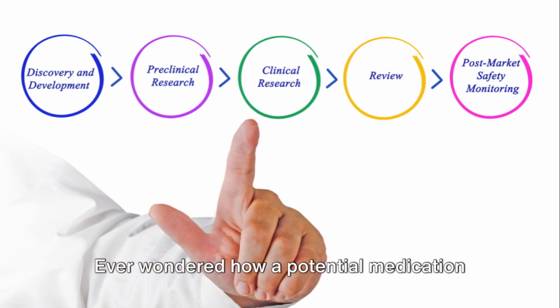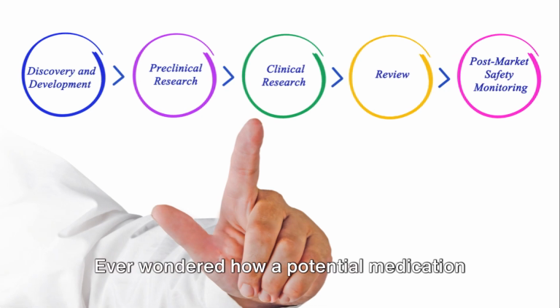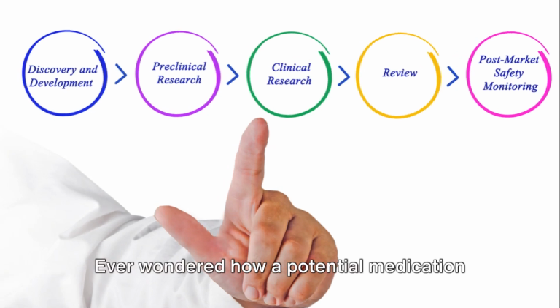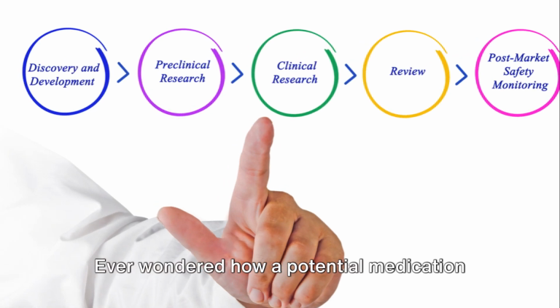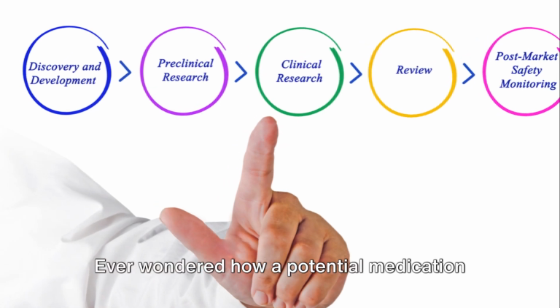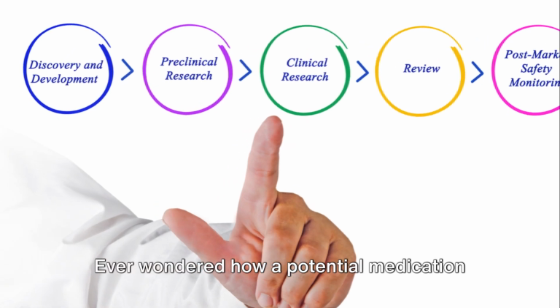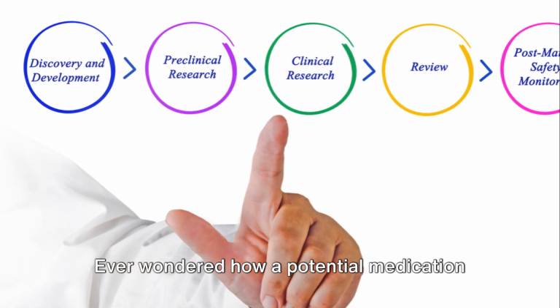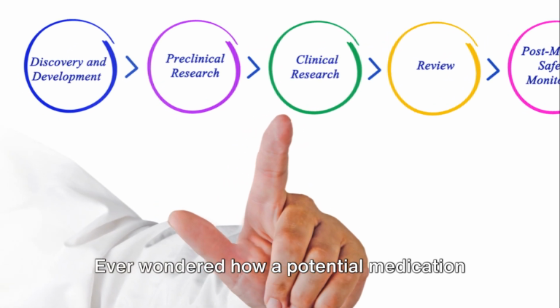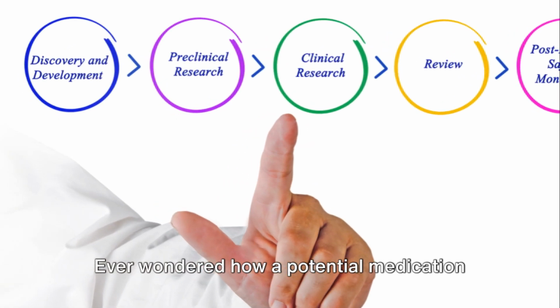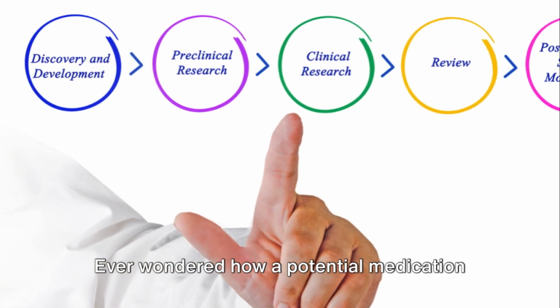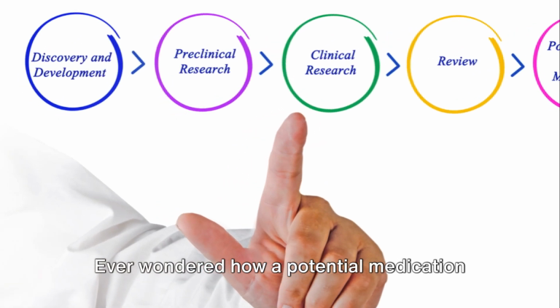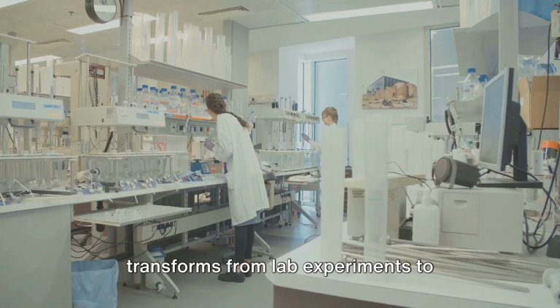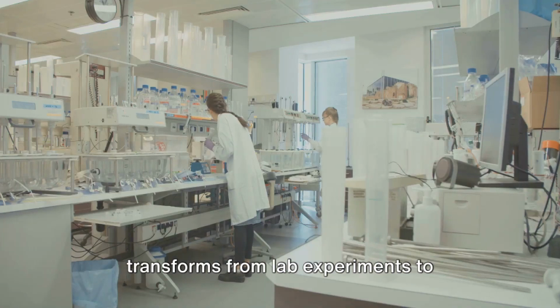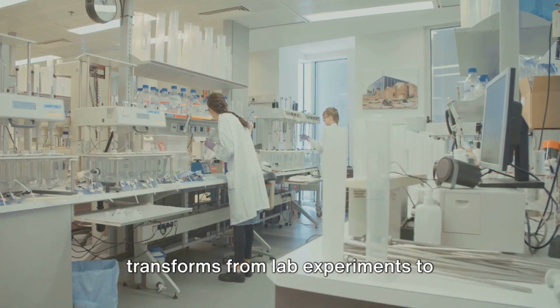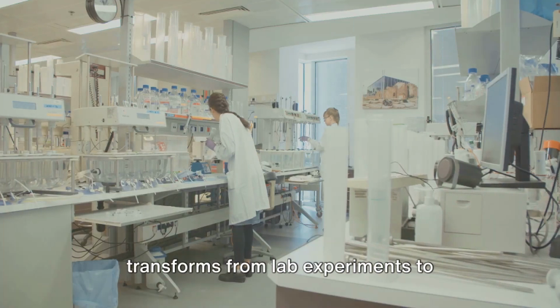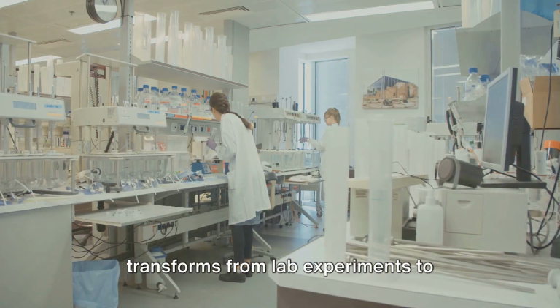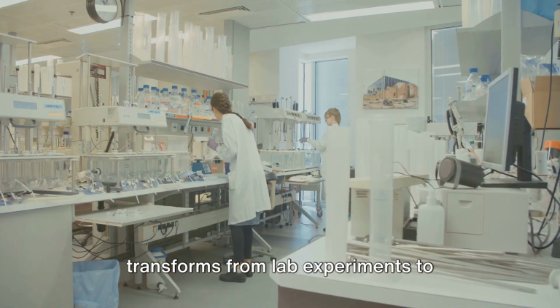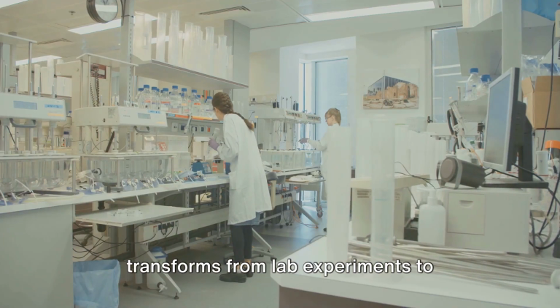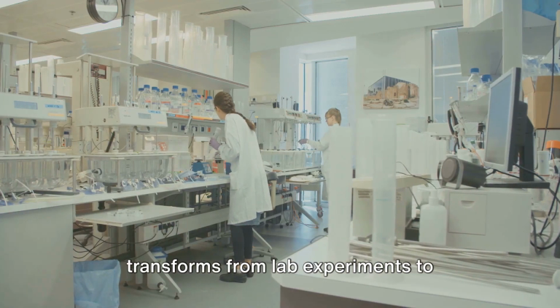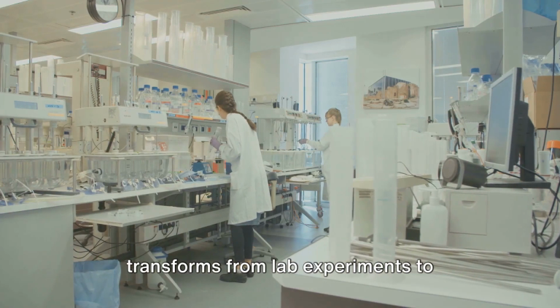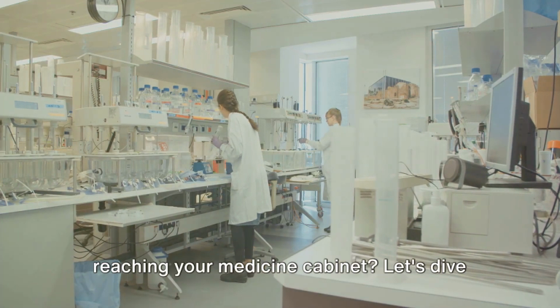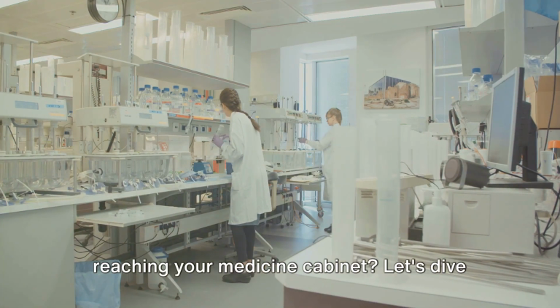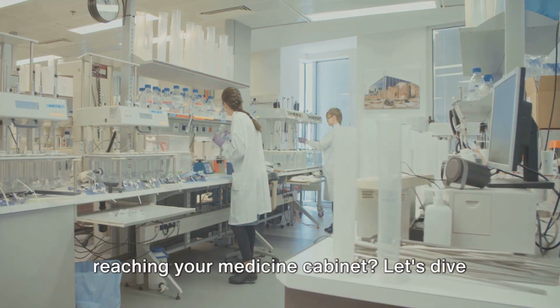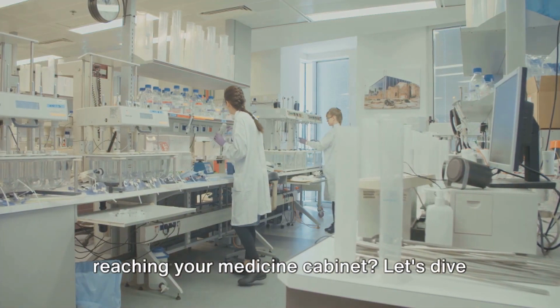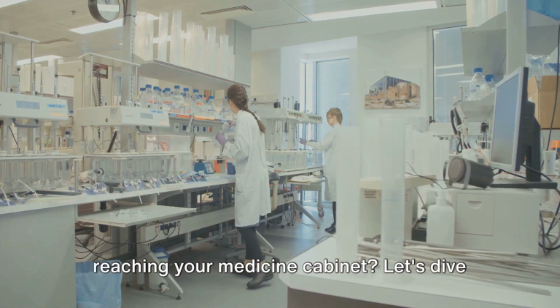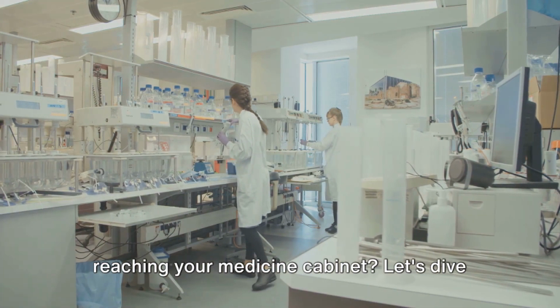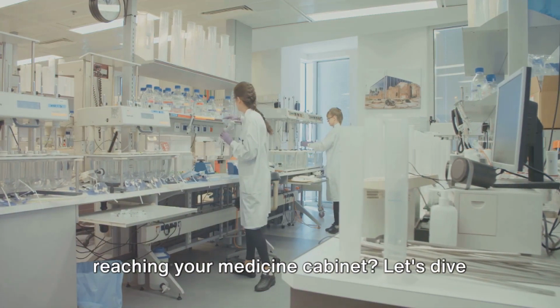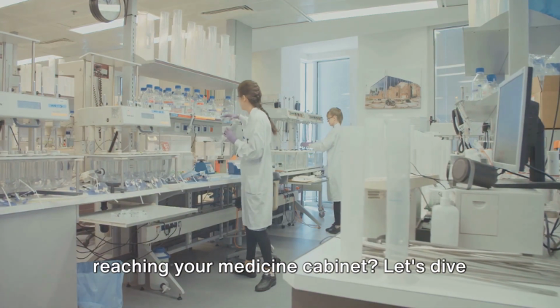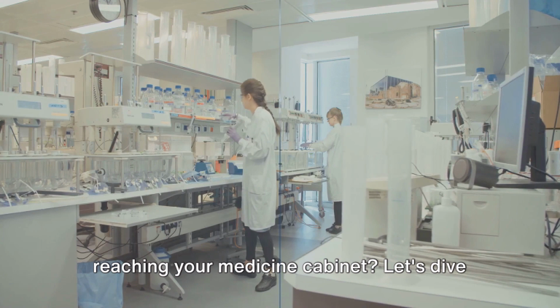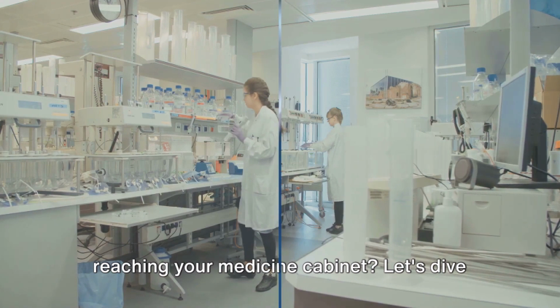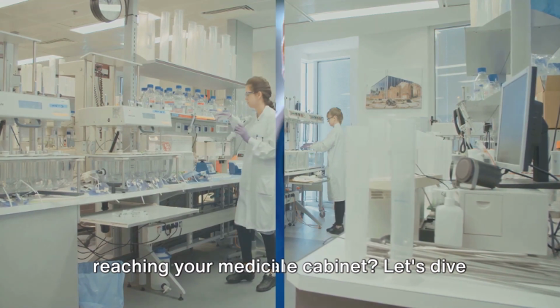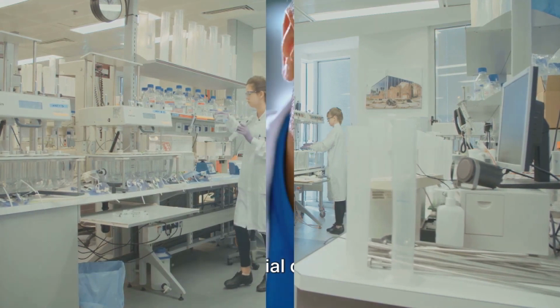Ever wondered how a potential medication transforms from lab experiments to reaching your medicine cabinet? Let's dive in.